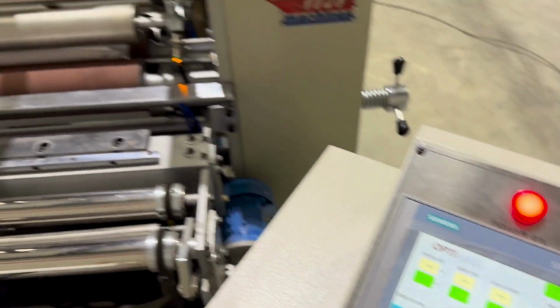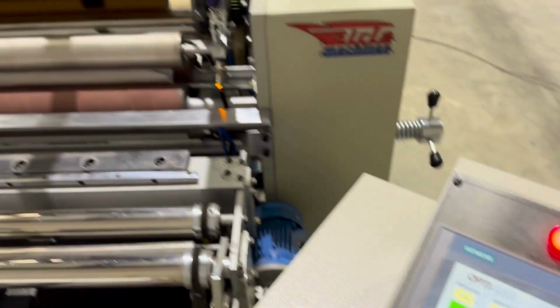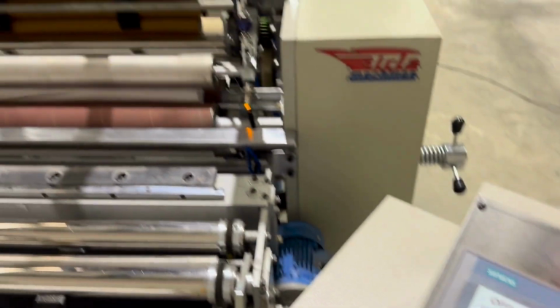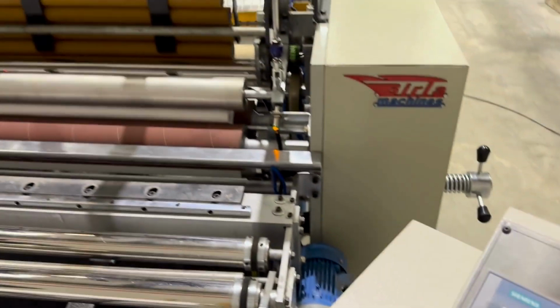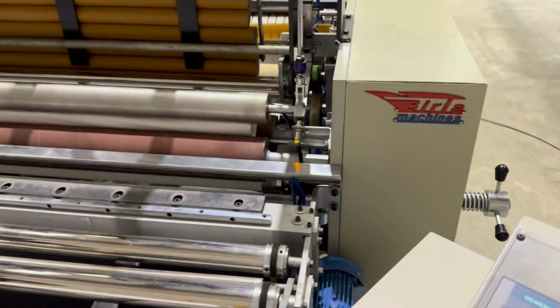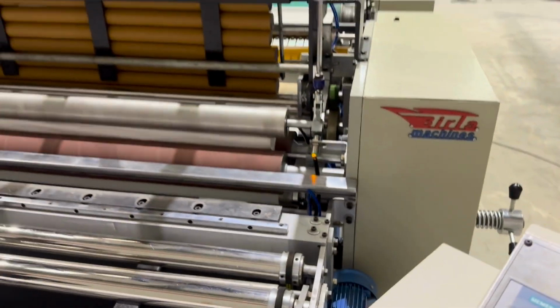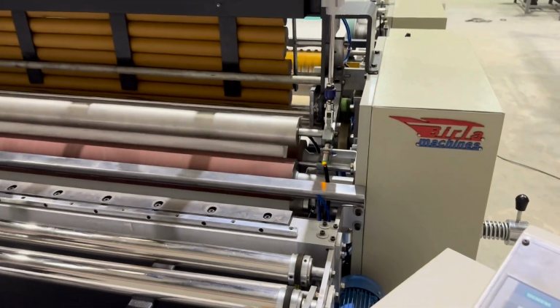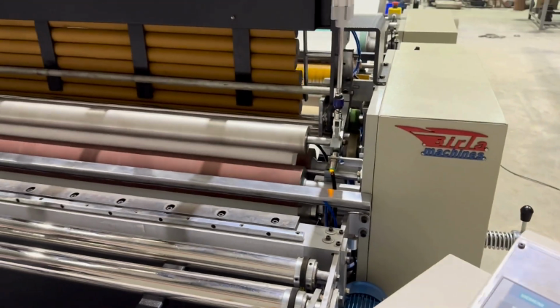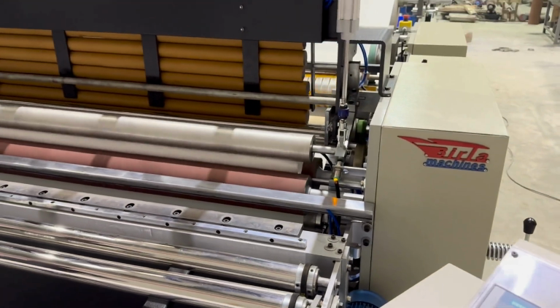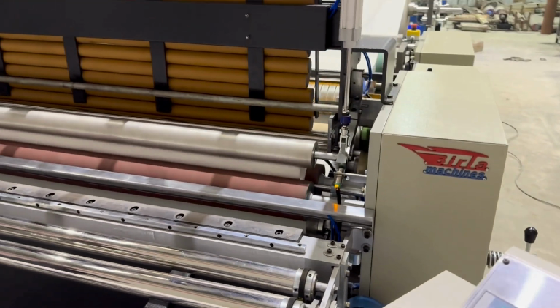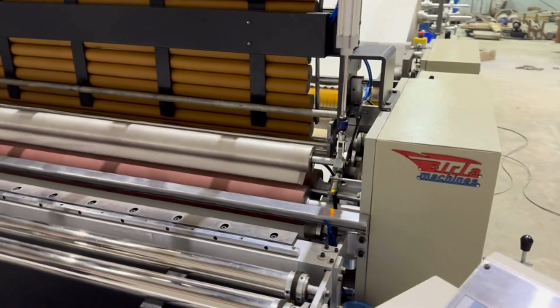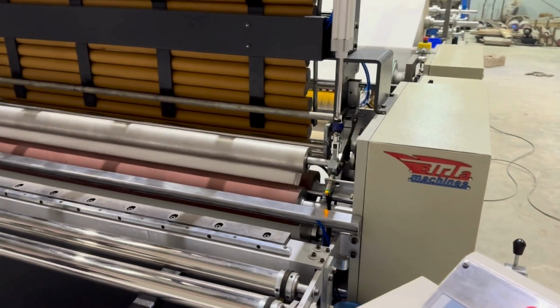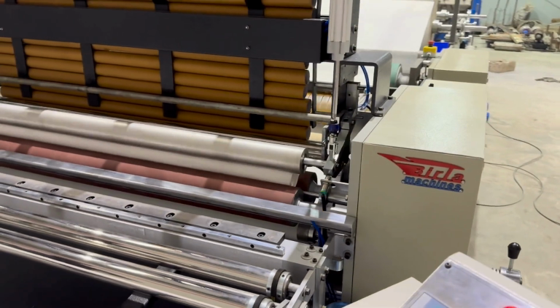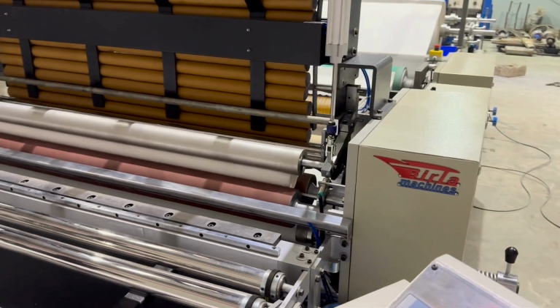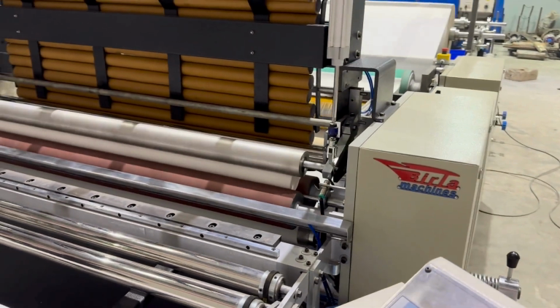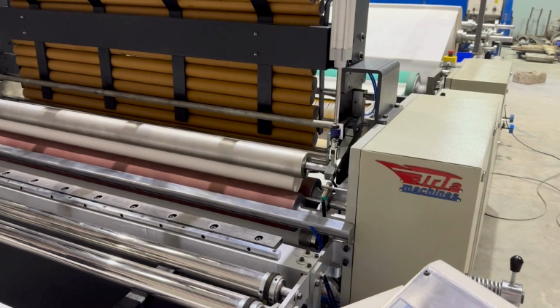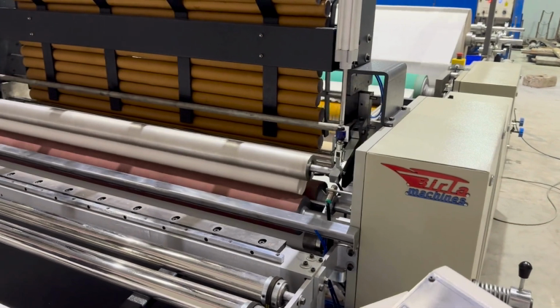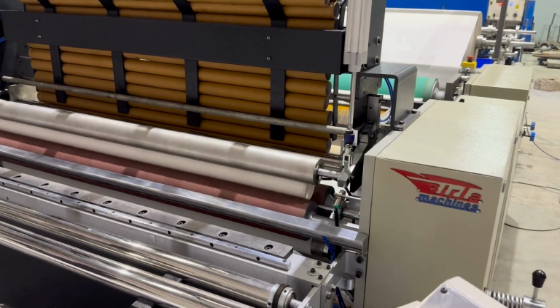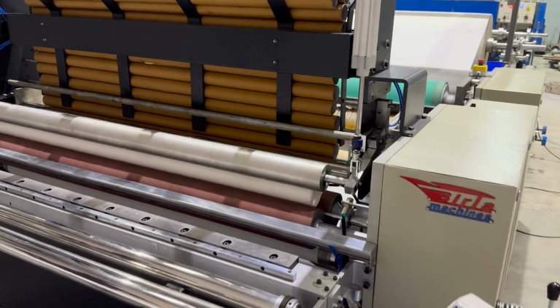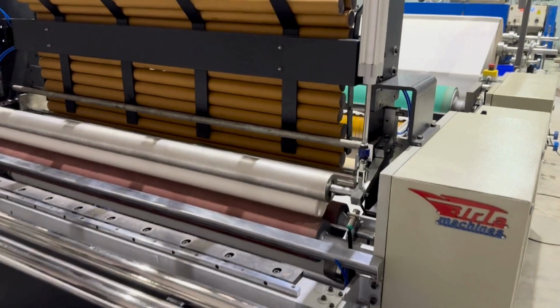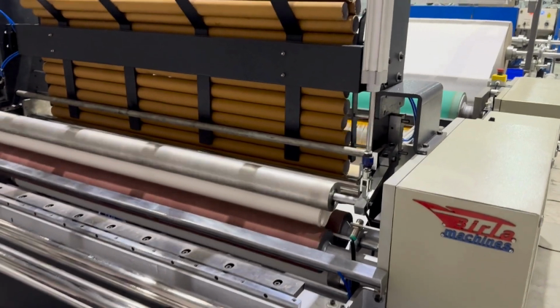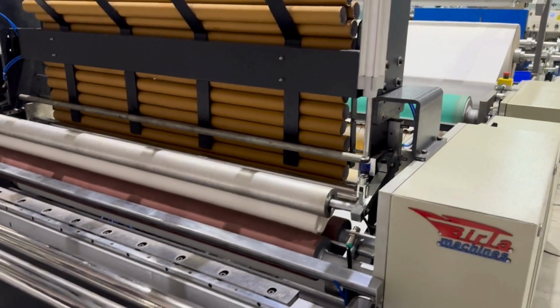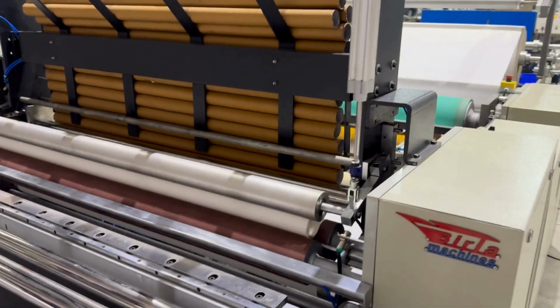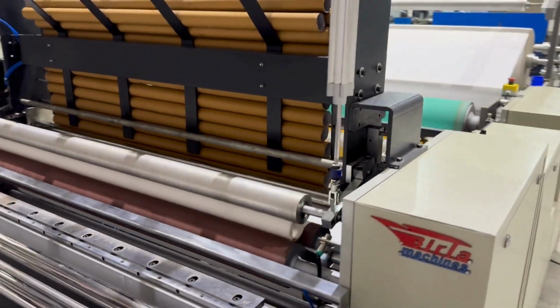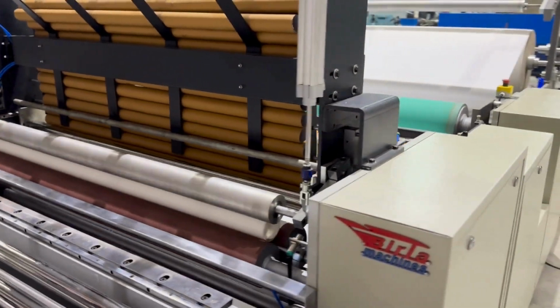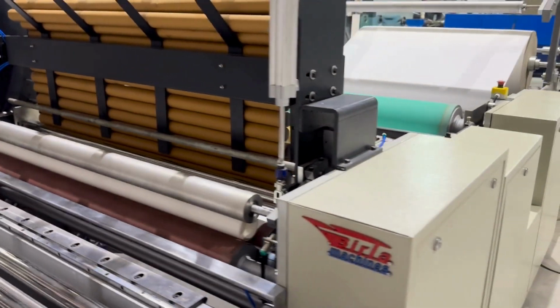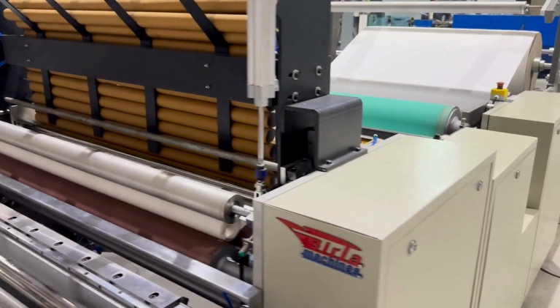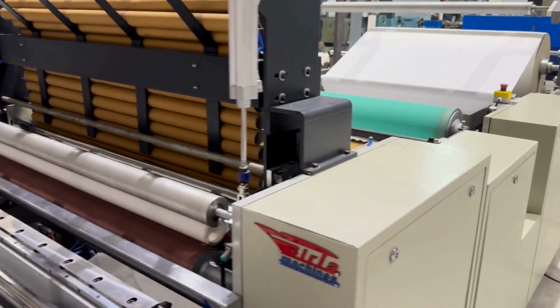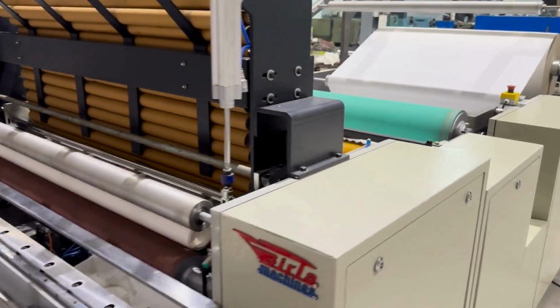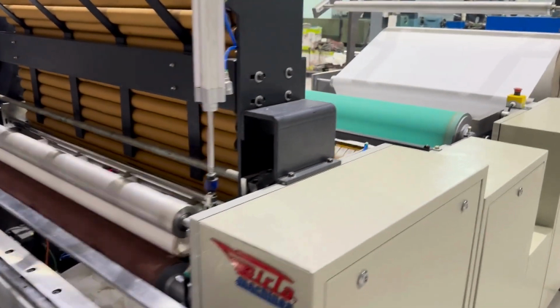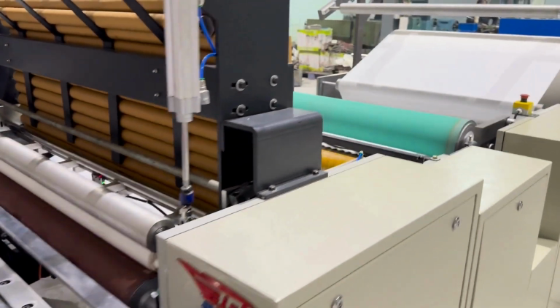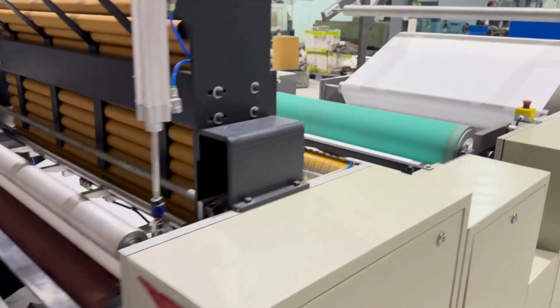If you're looking to upgrade your production with speed, quality, and less labor, OptiMax is the perfect choice.